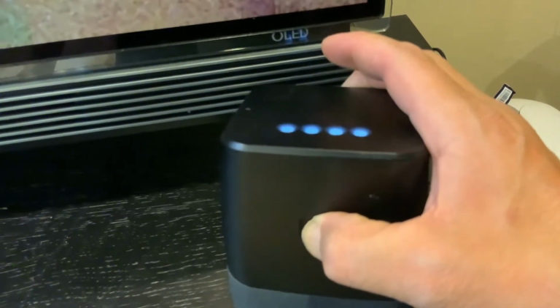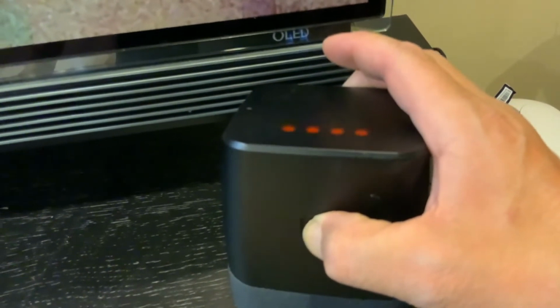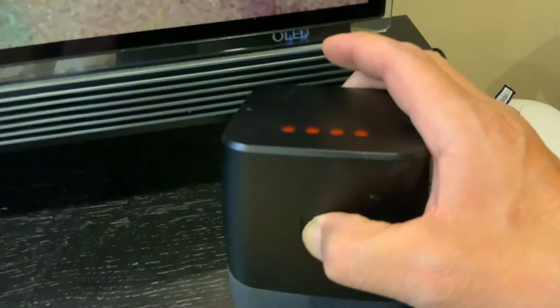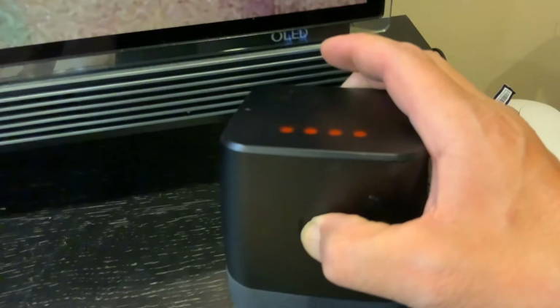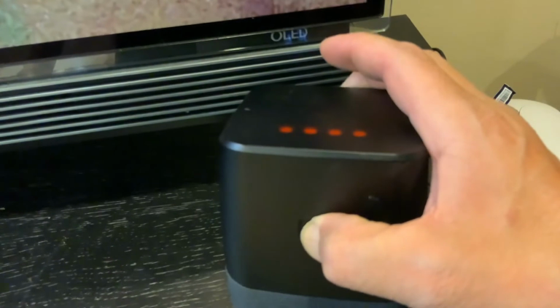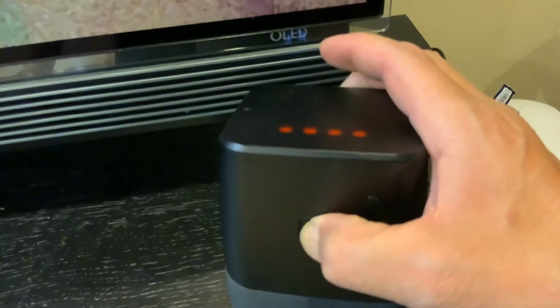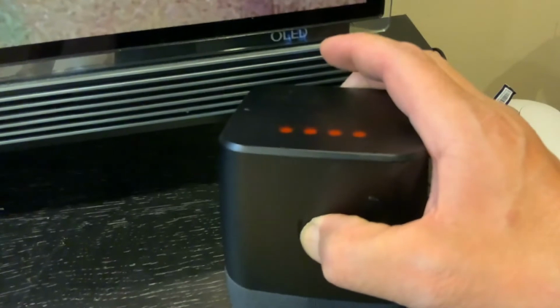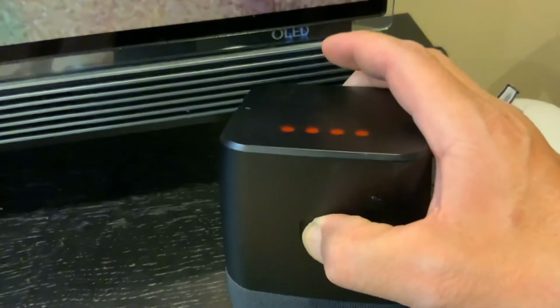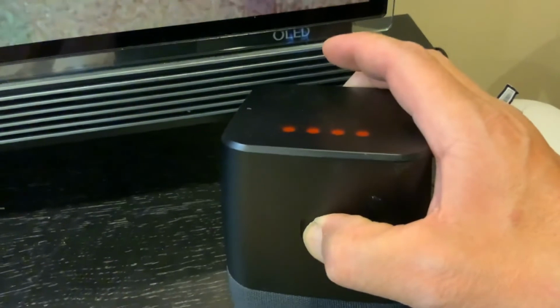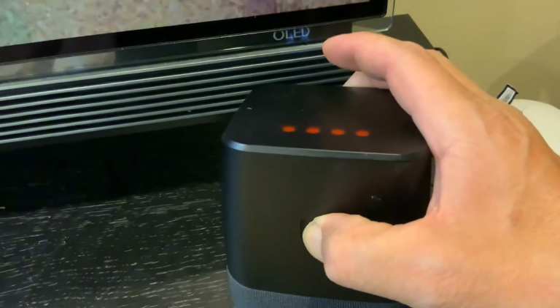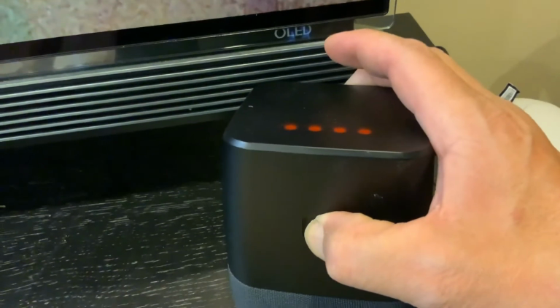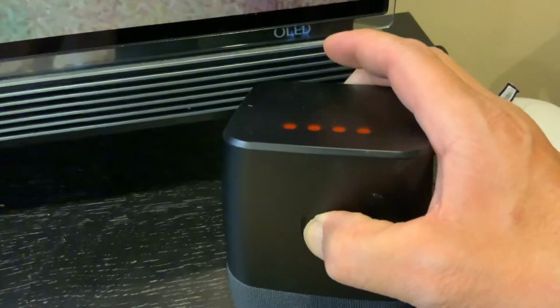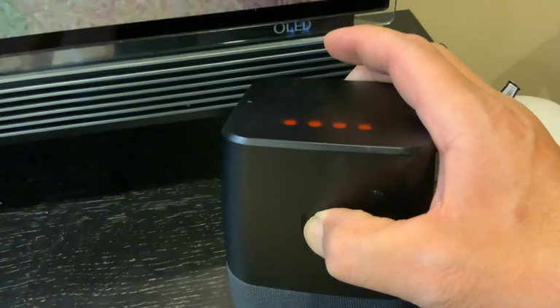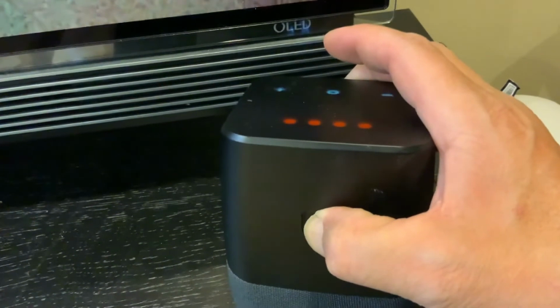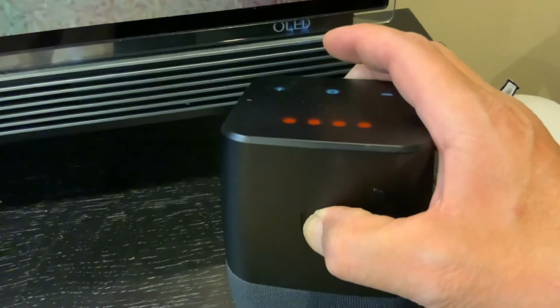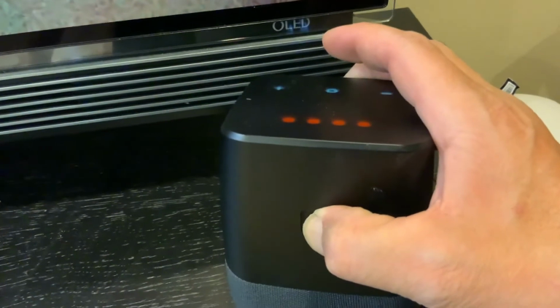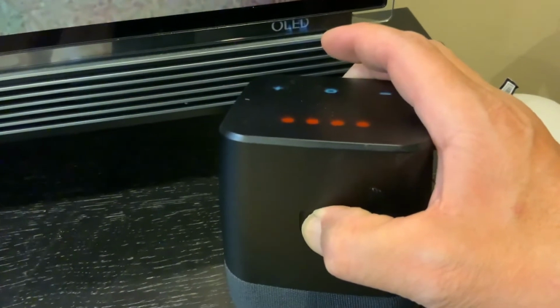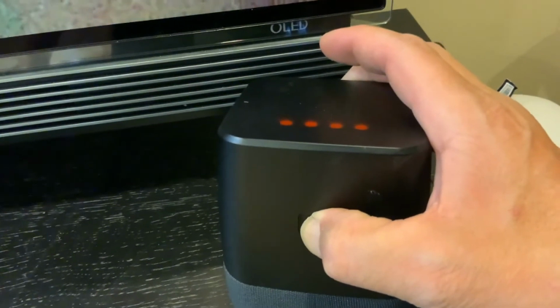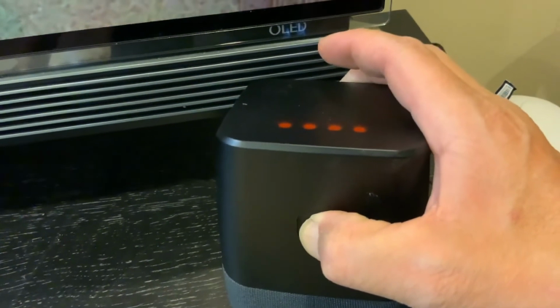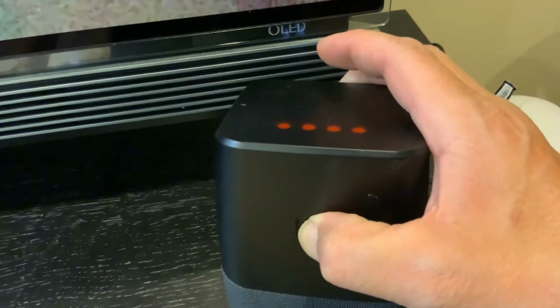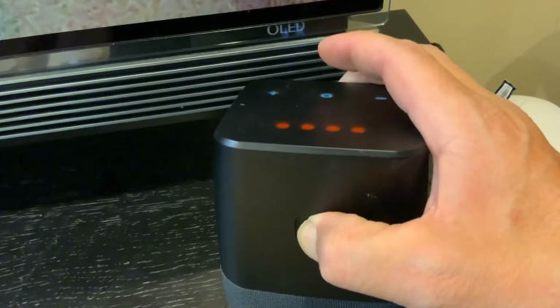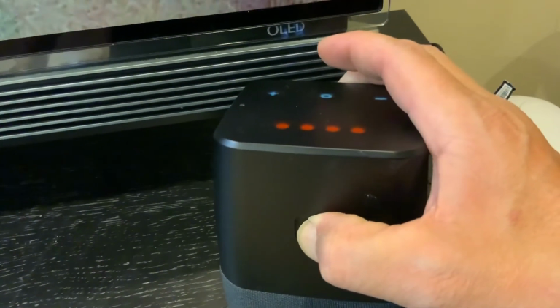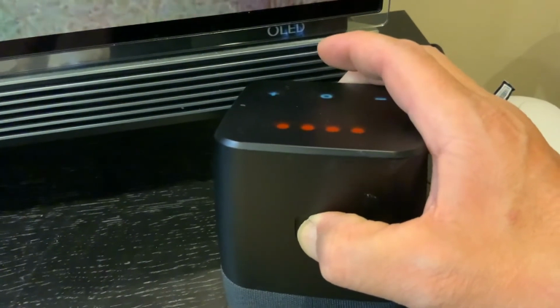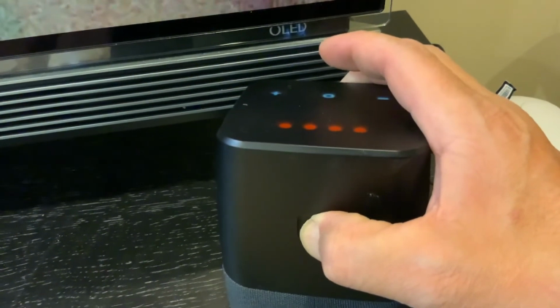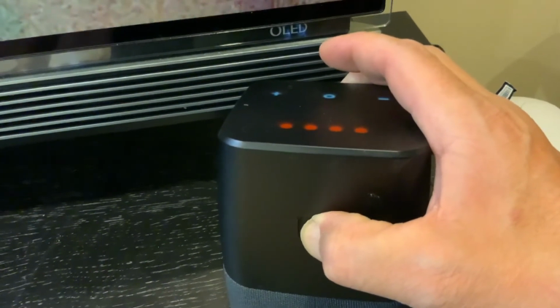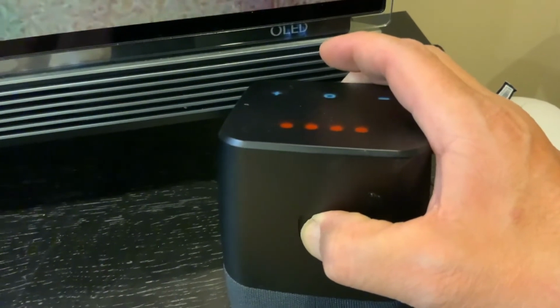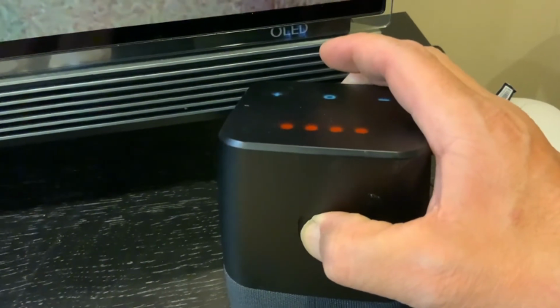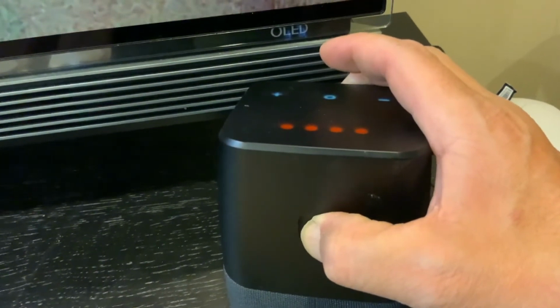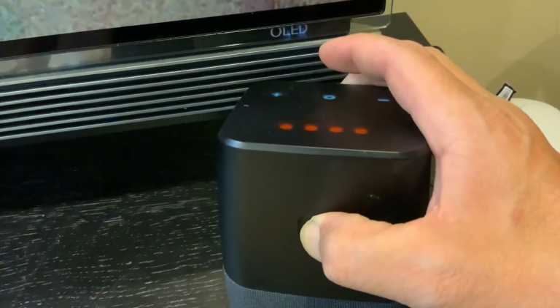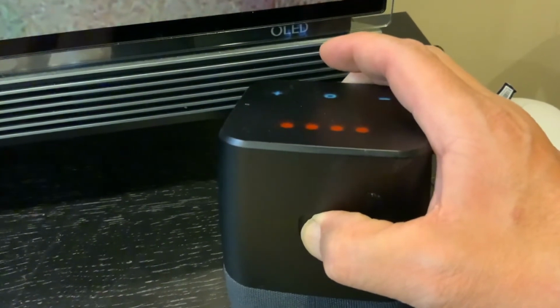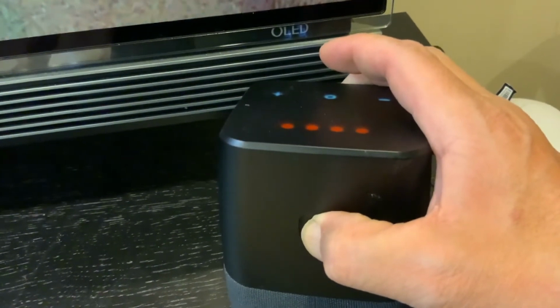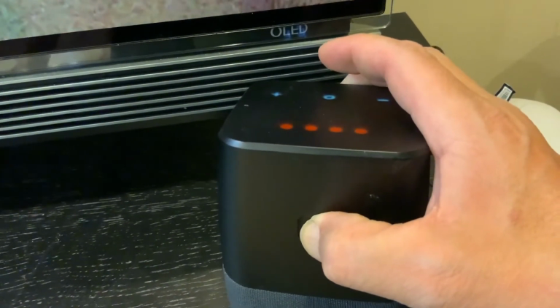About 10 to 15 seconds — keep holding it, keep holding it.